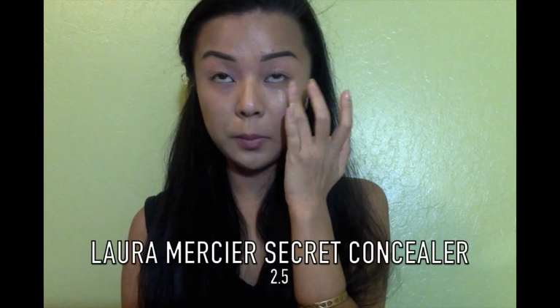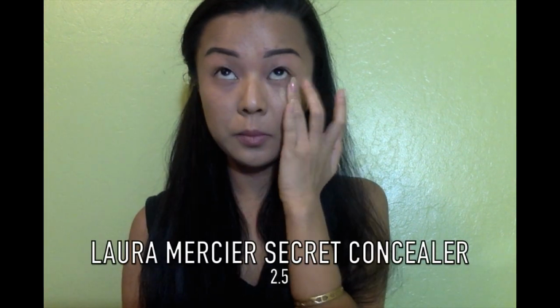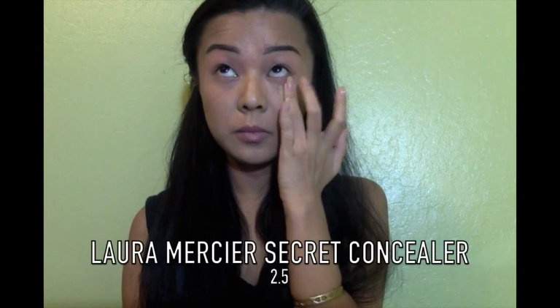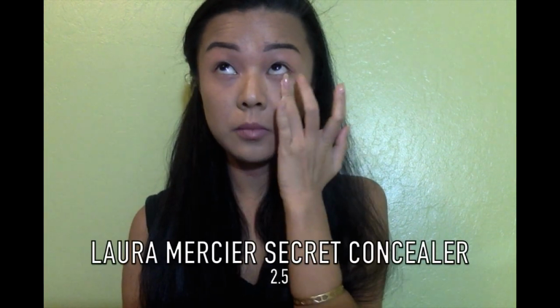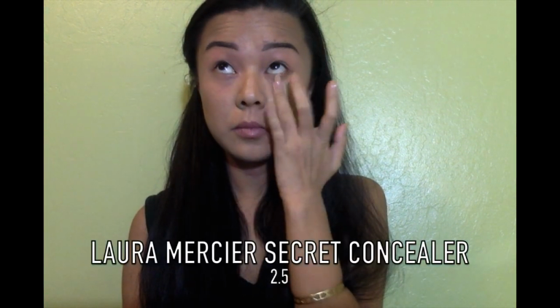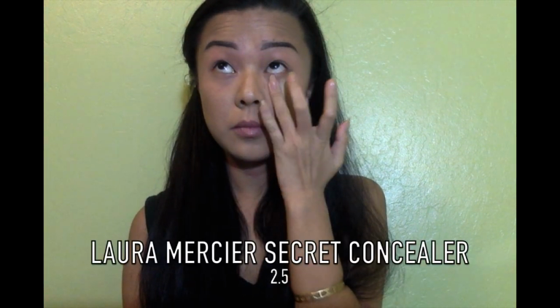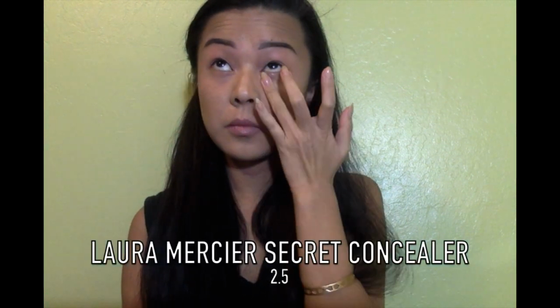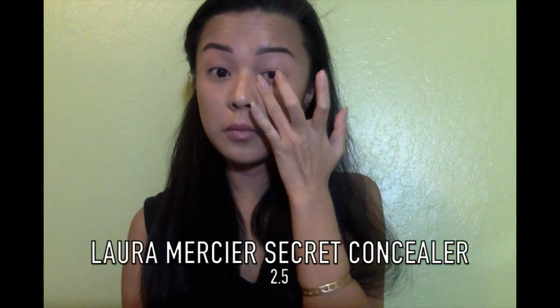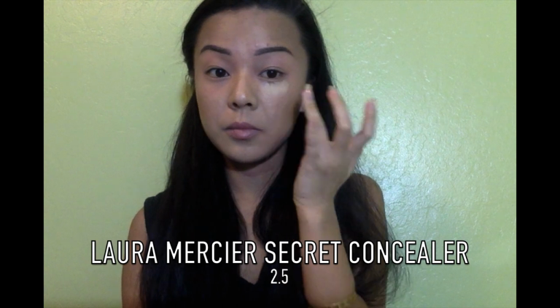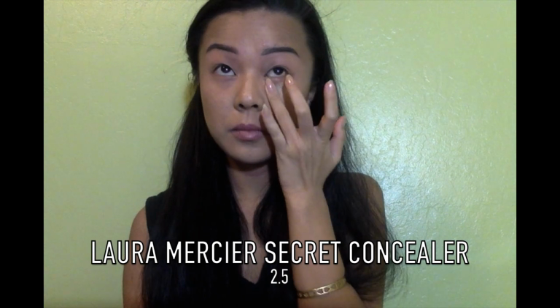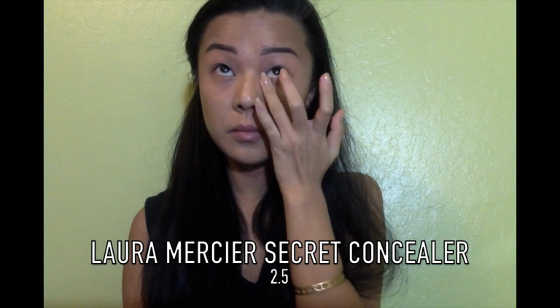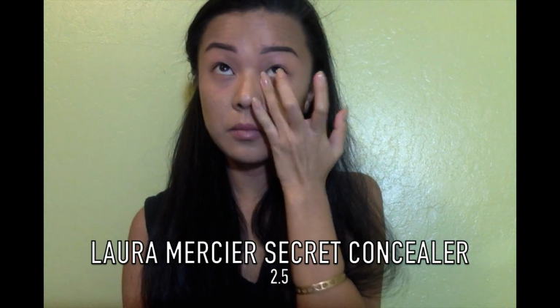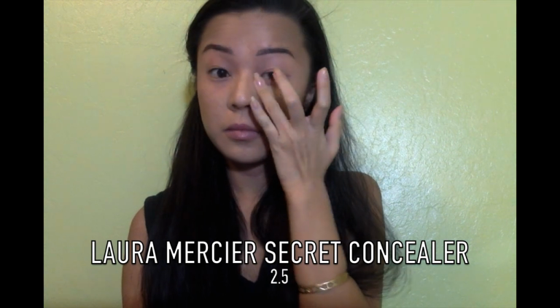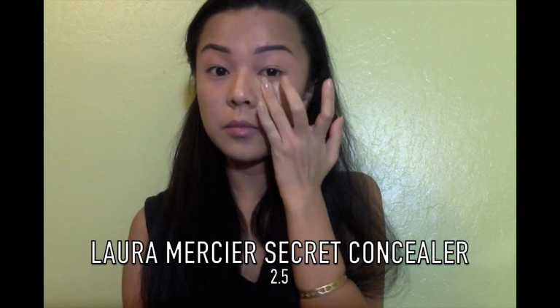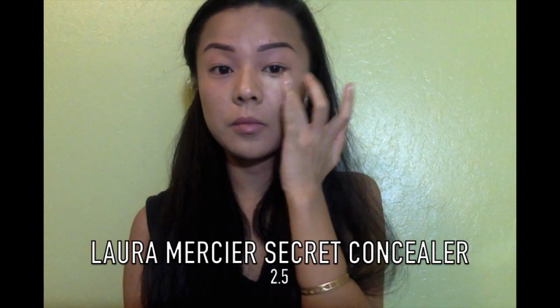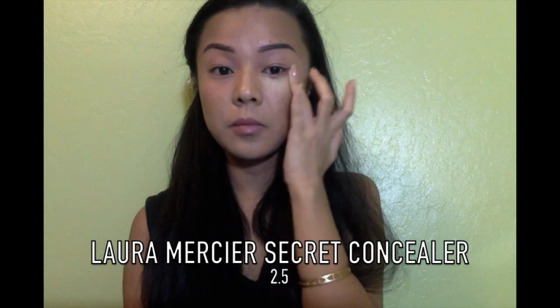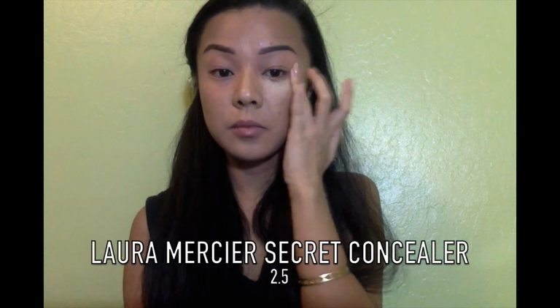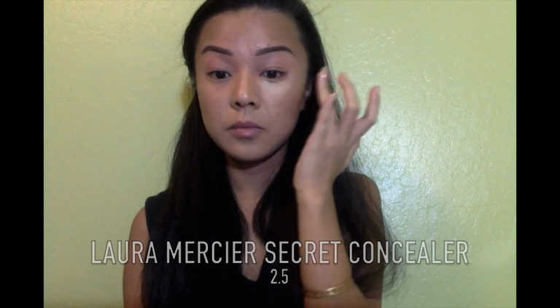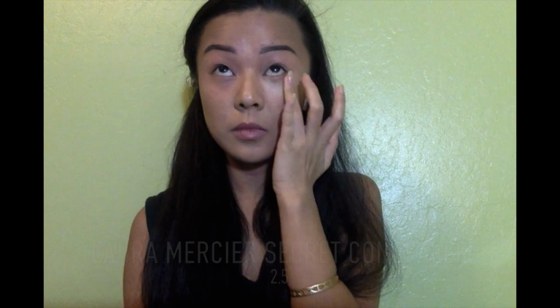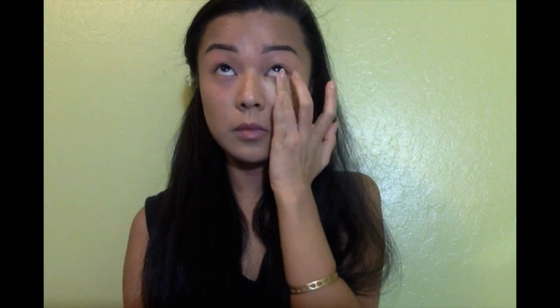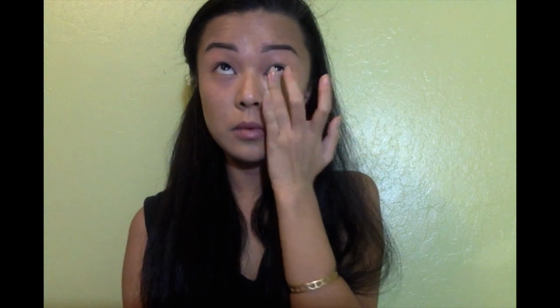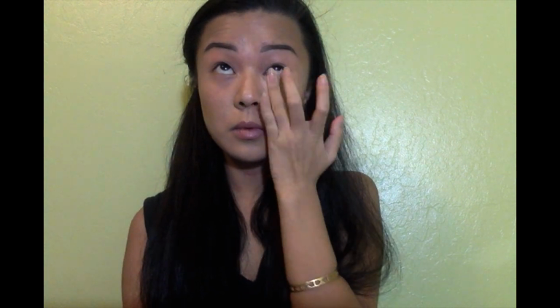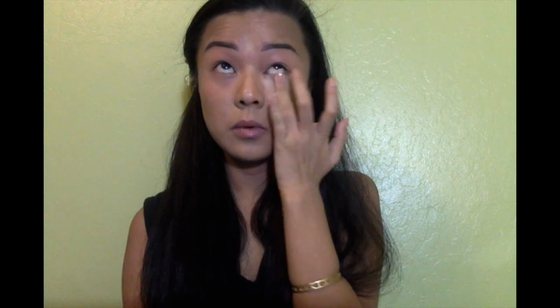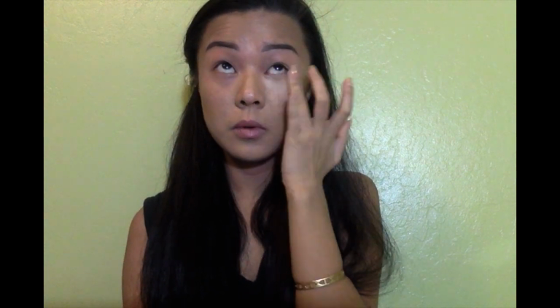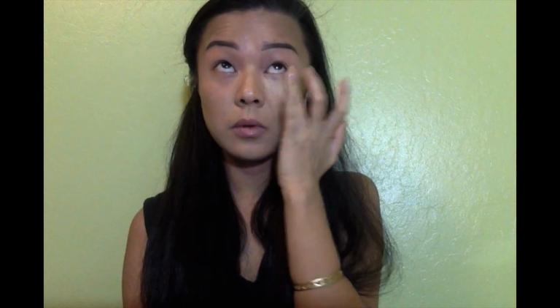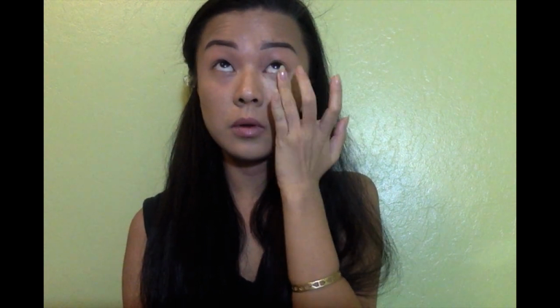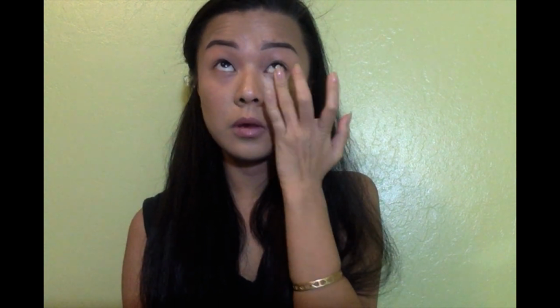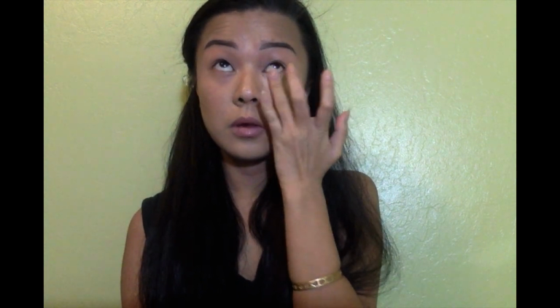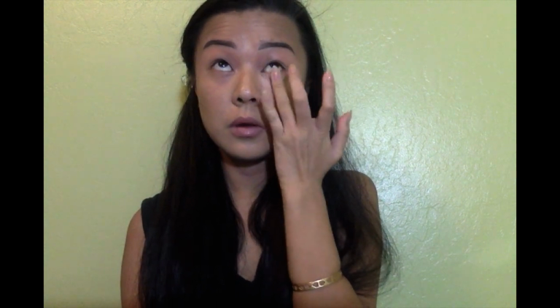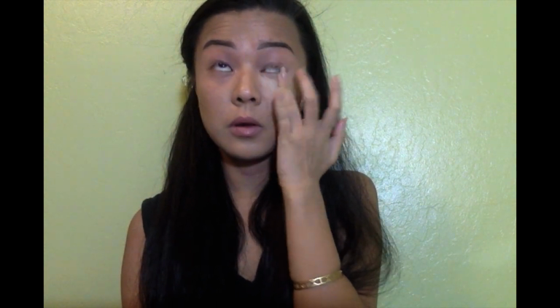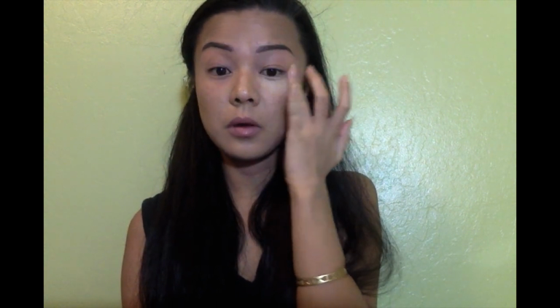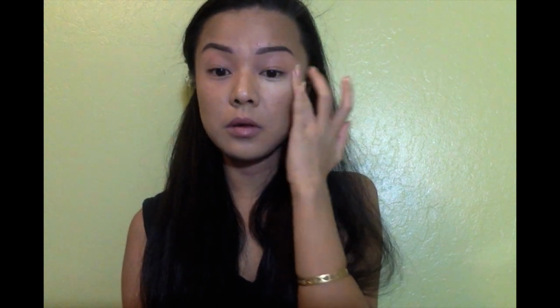Now using a concealer that's a little bit lighter than my actual skin tone, I'm going to be highlighting and concealing under my eyes.